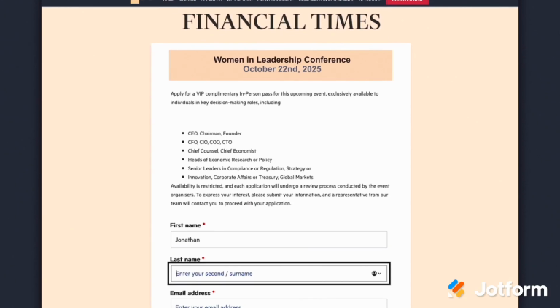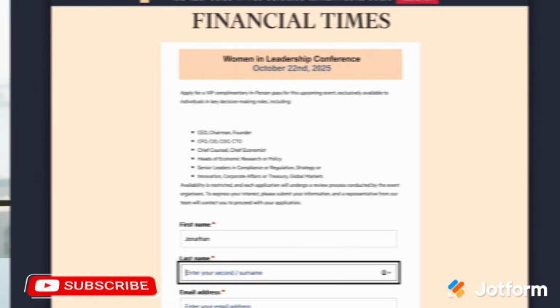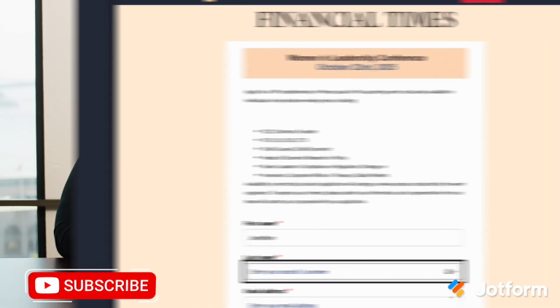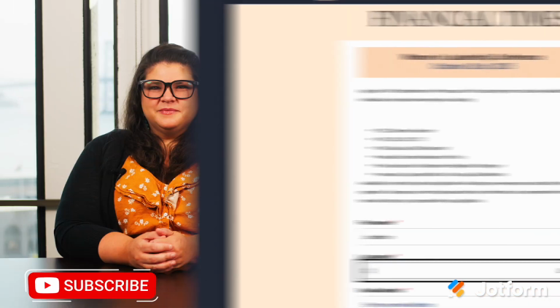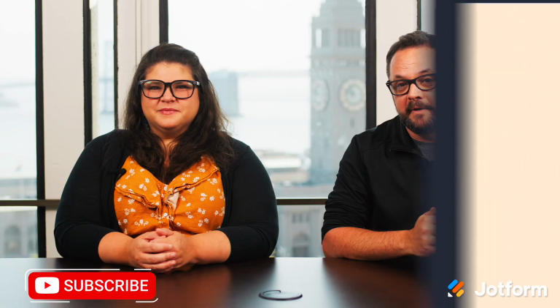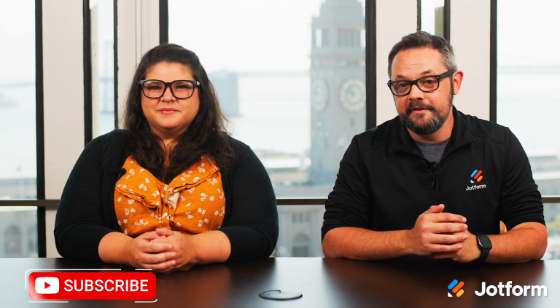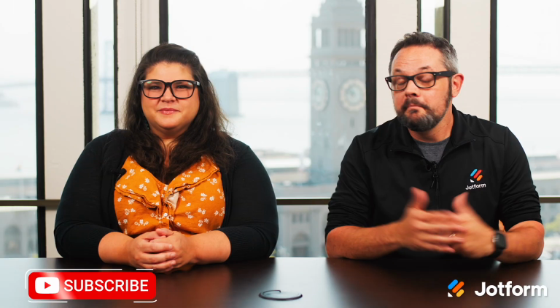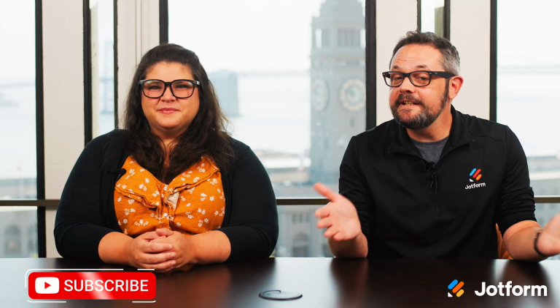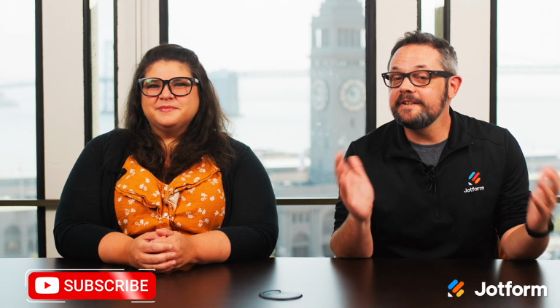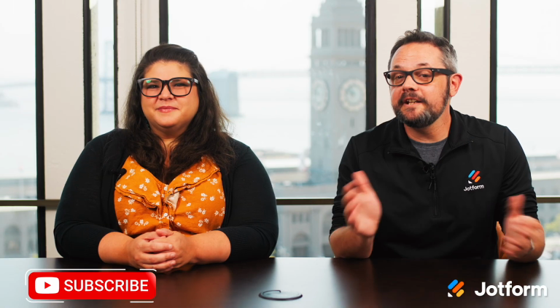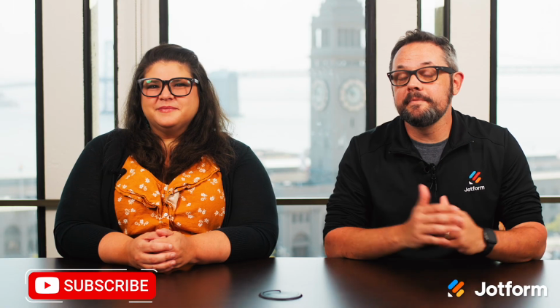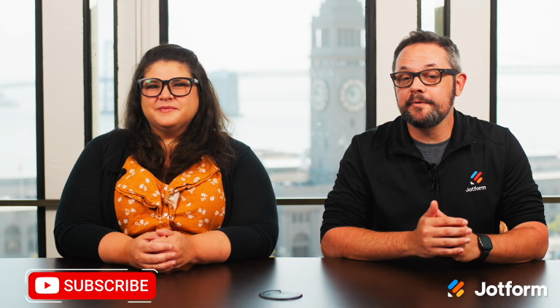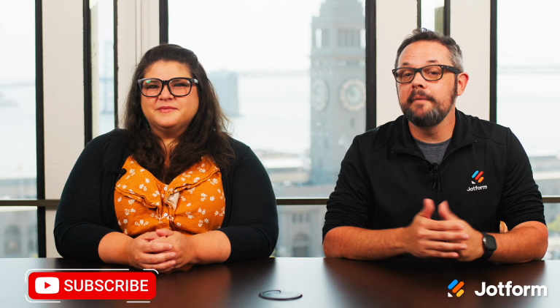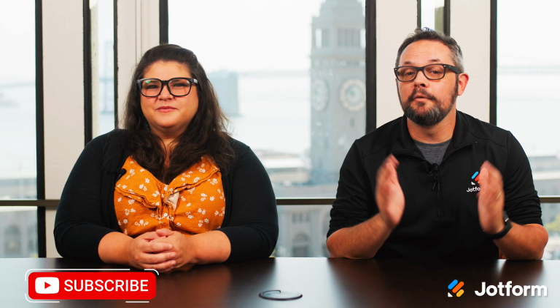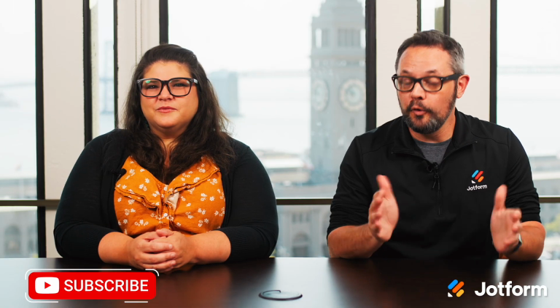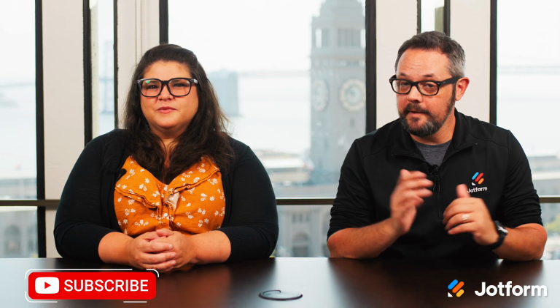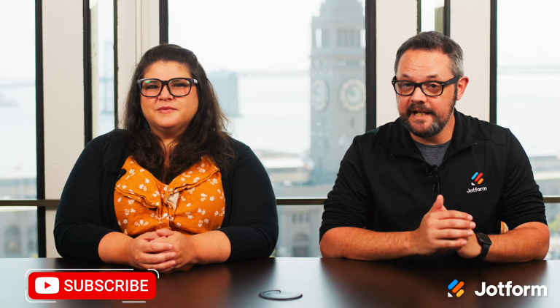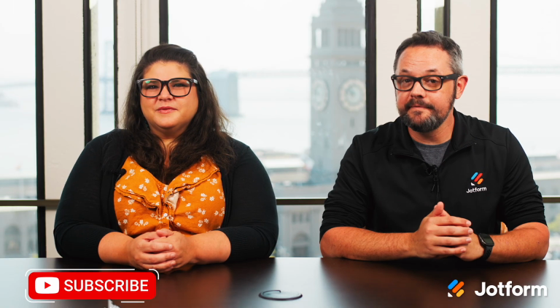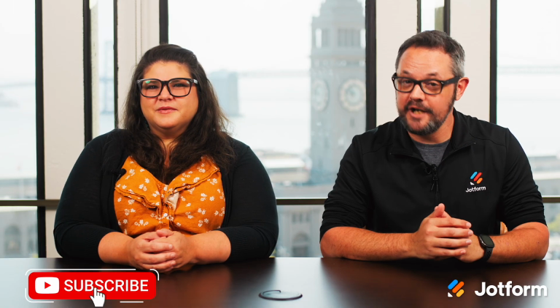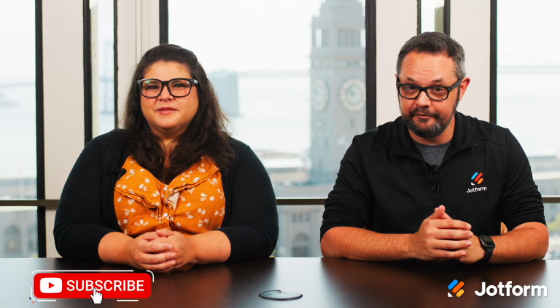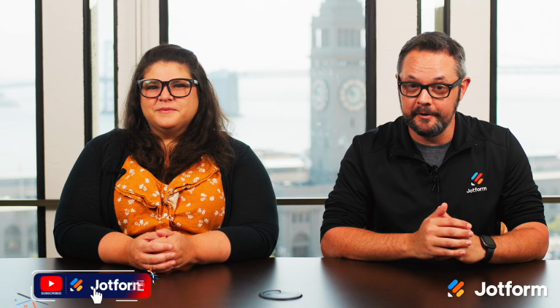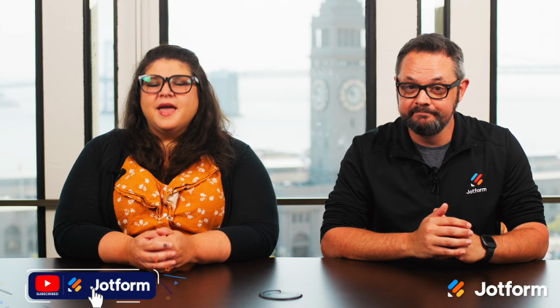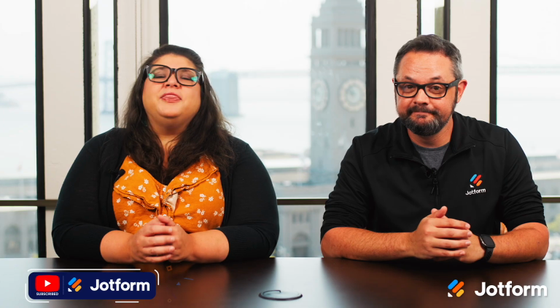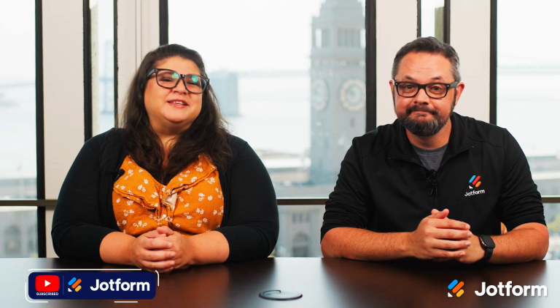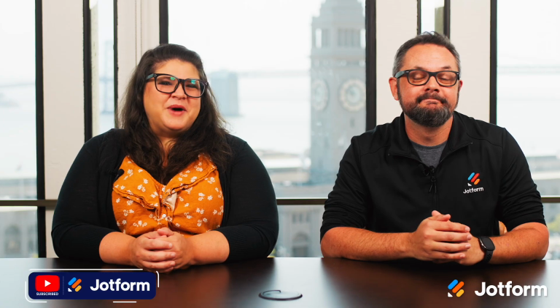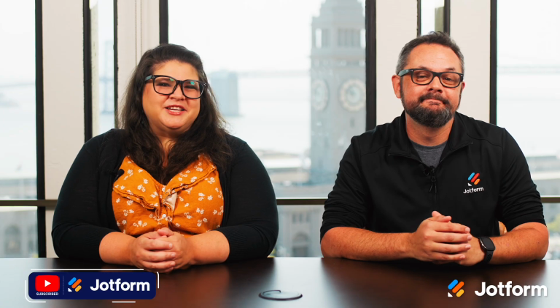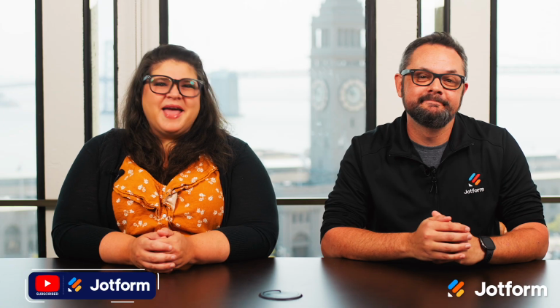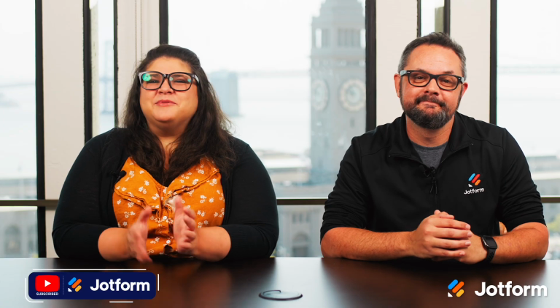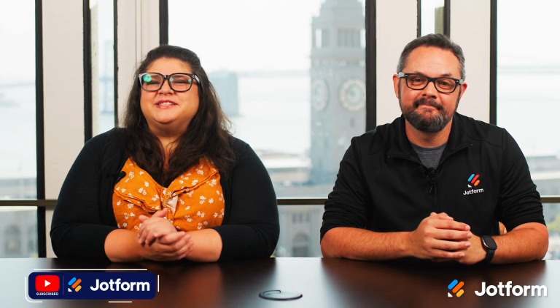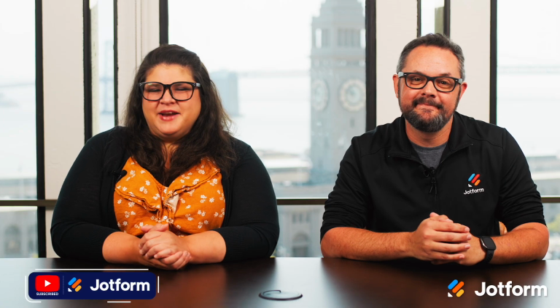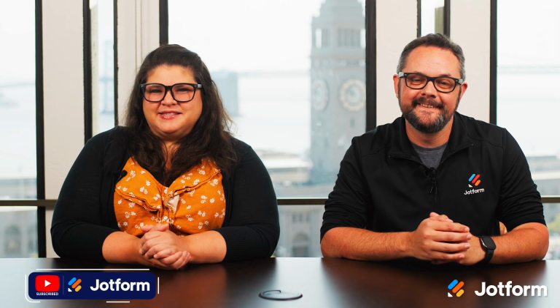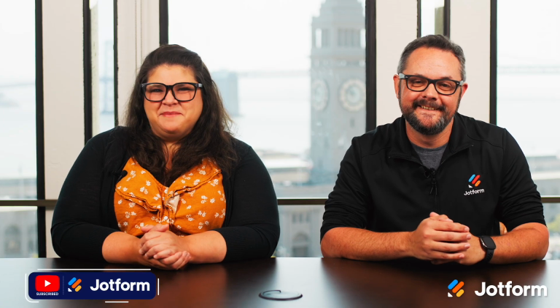That's all for this month. Please like and subscribe for more updates from JotForm. Thanks for watching and we'll see you next time.